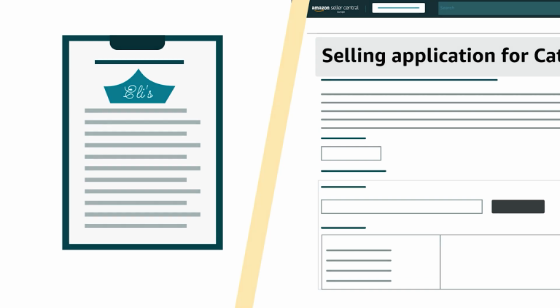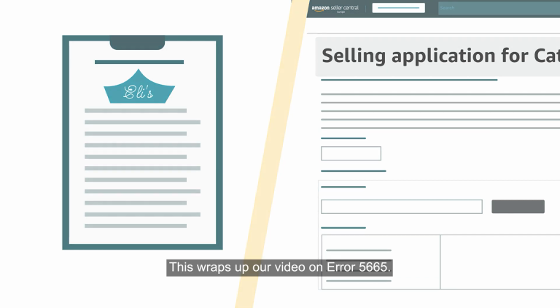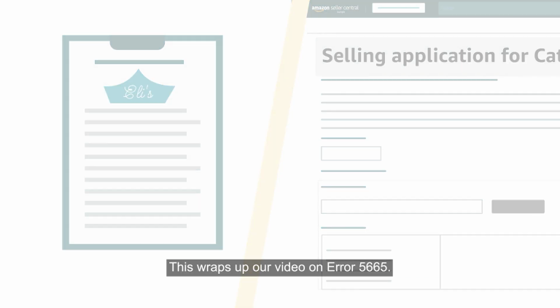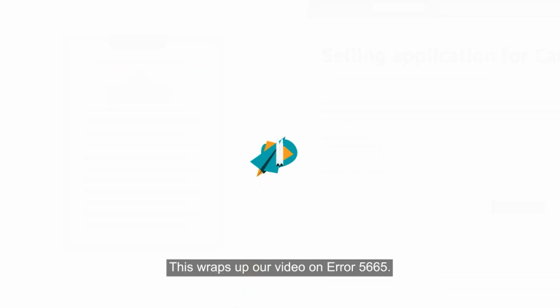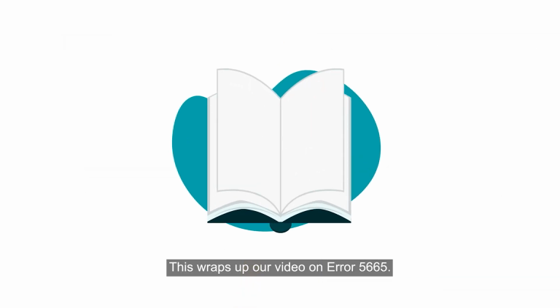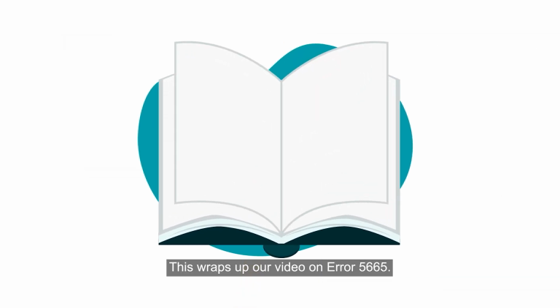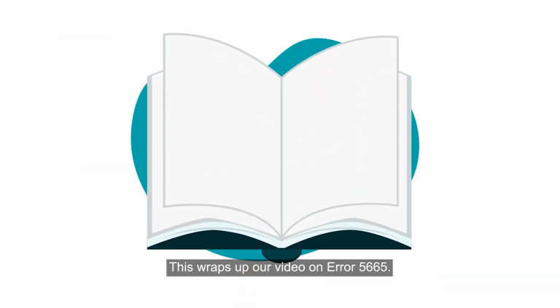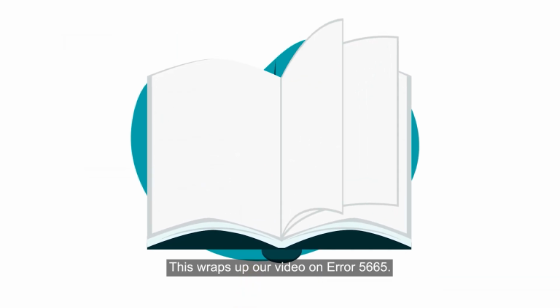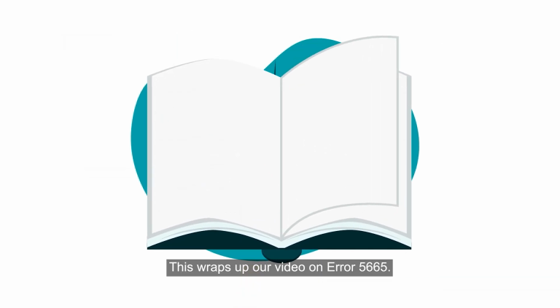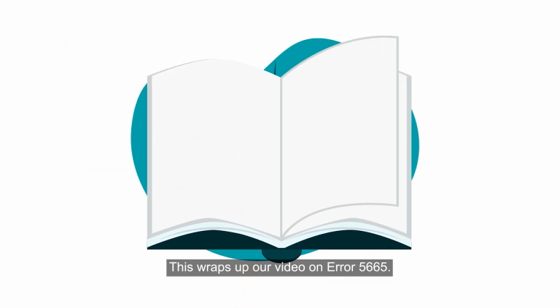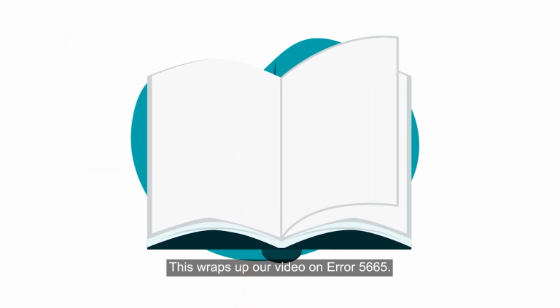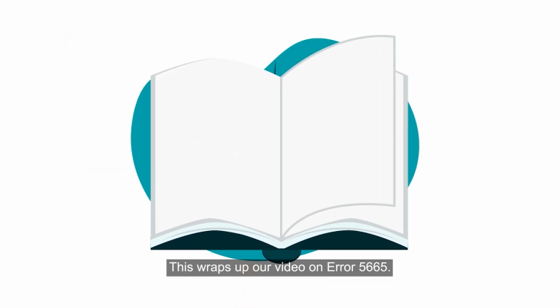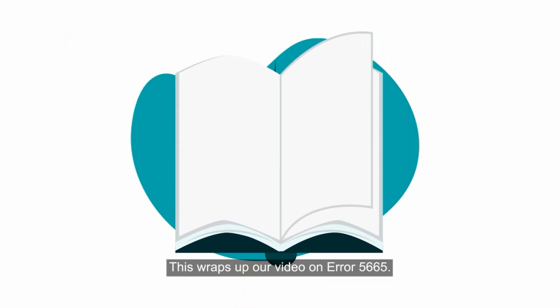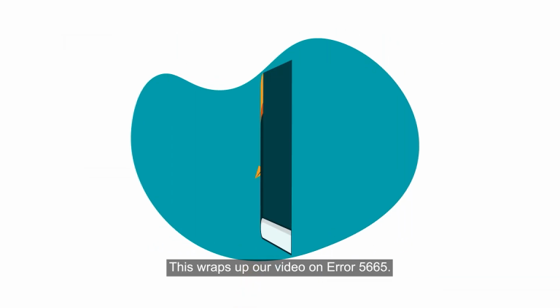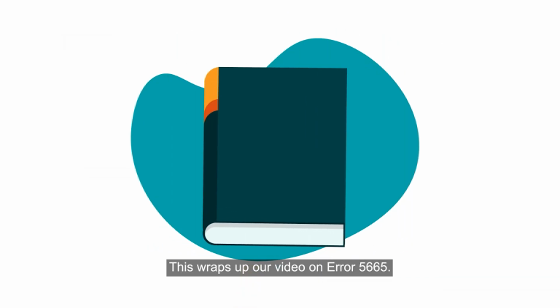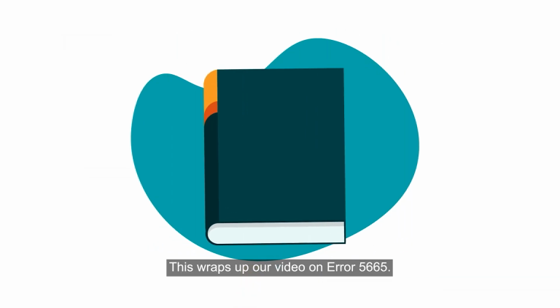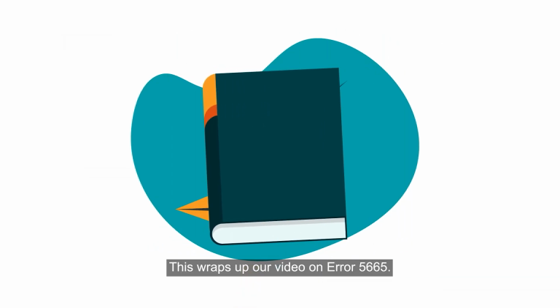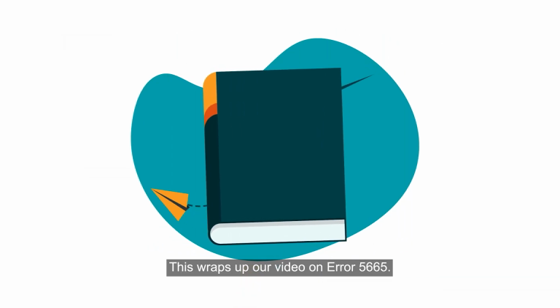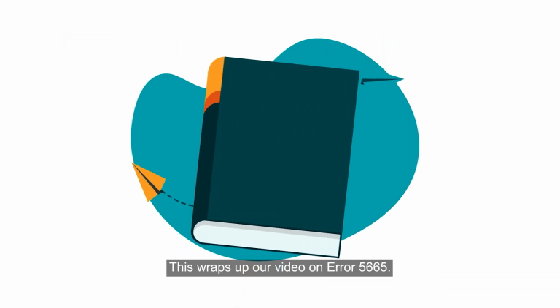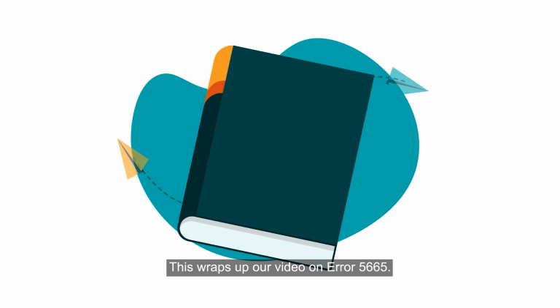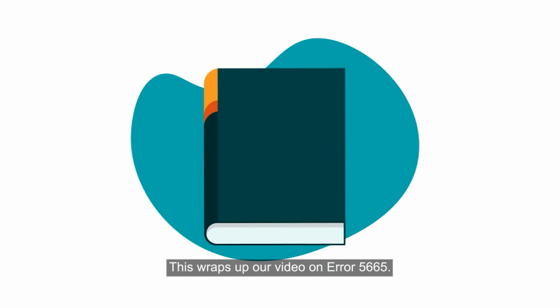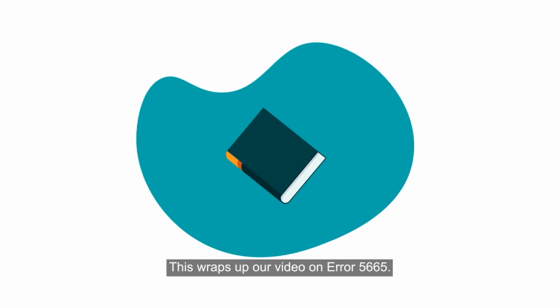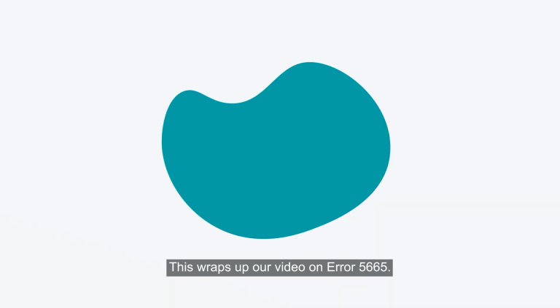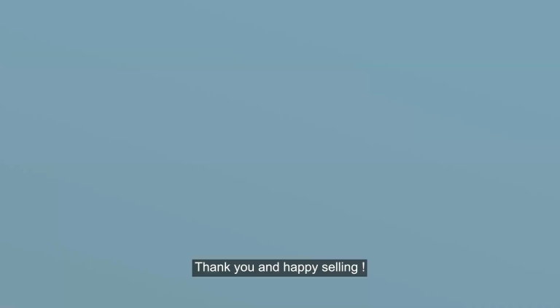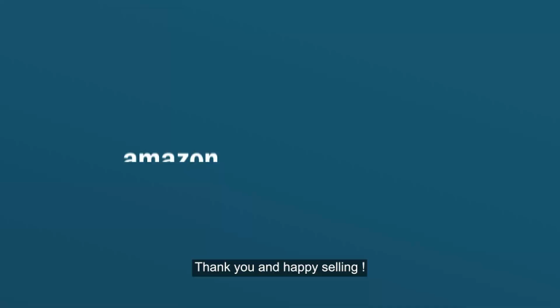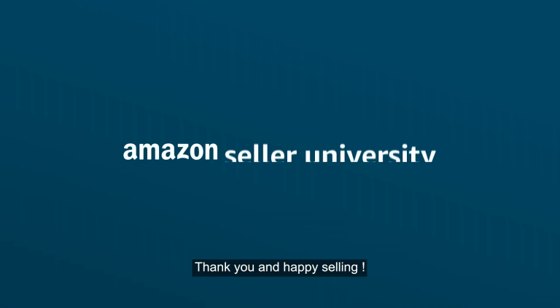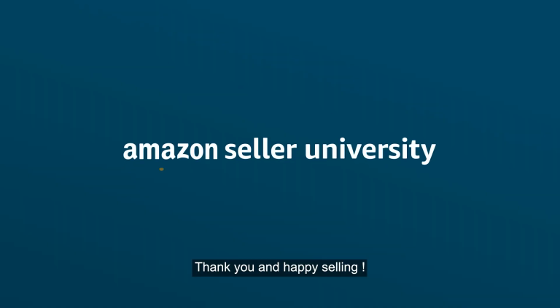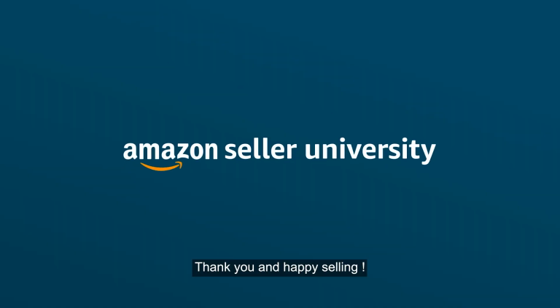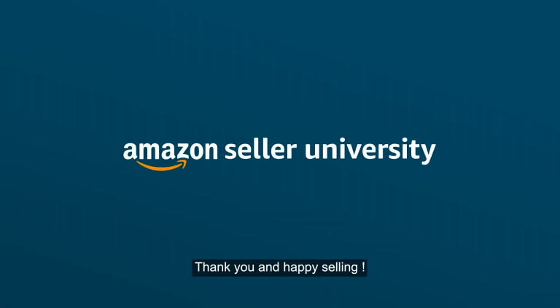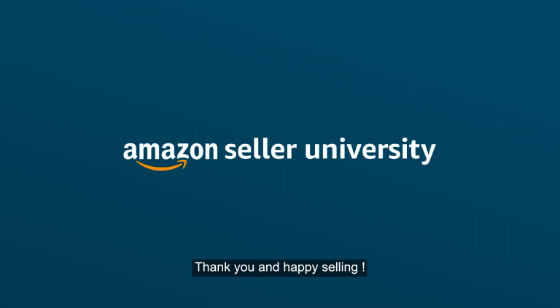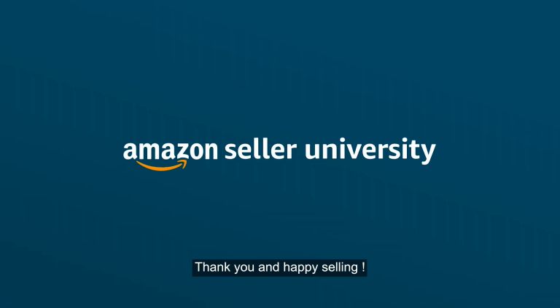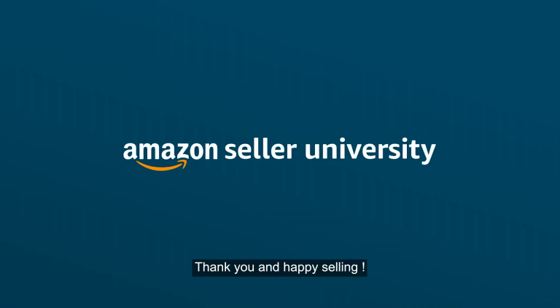This wraps up our video on Error Code 5665. Thank you and happy selling!